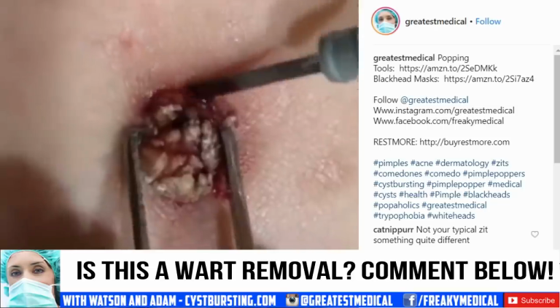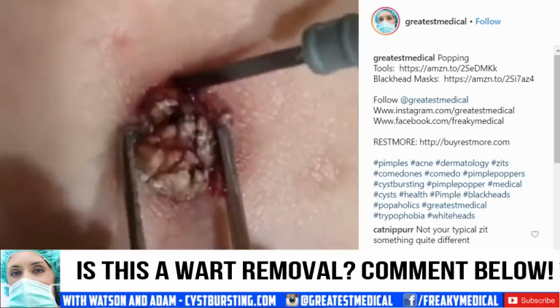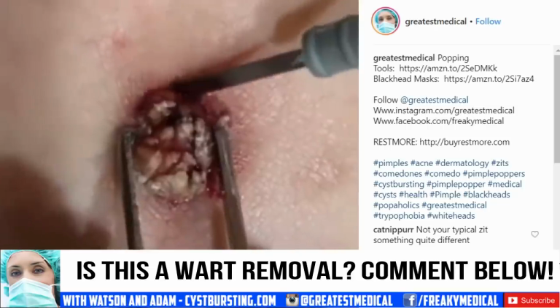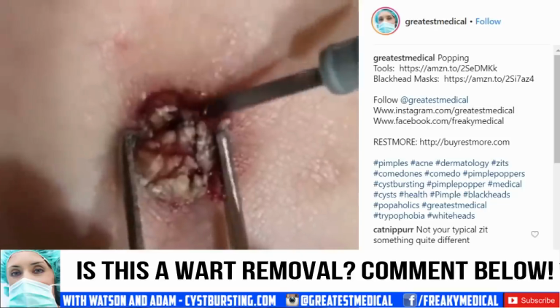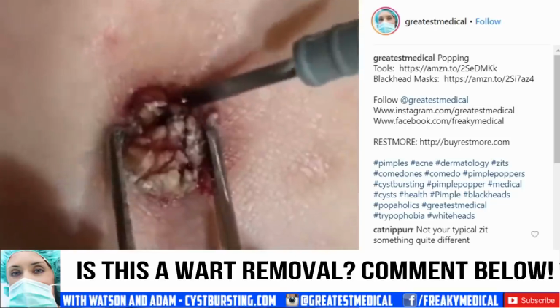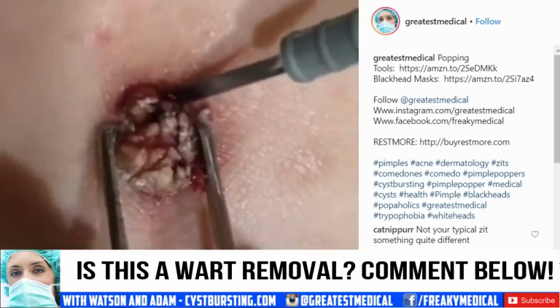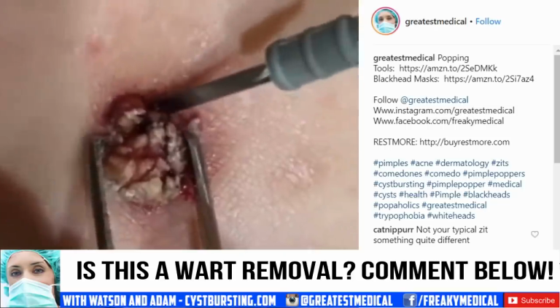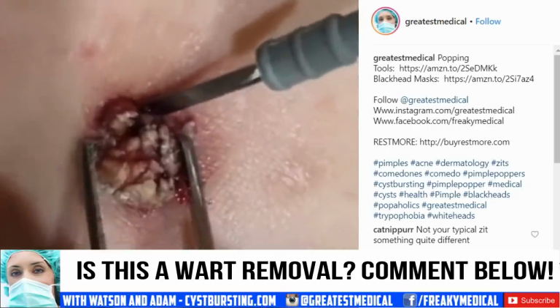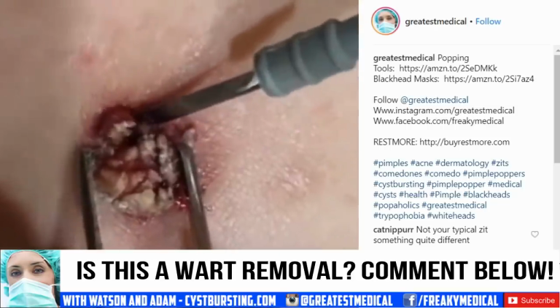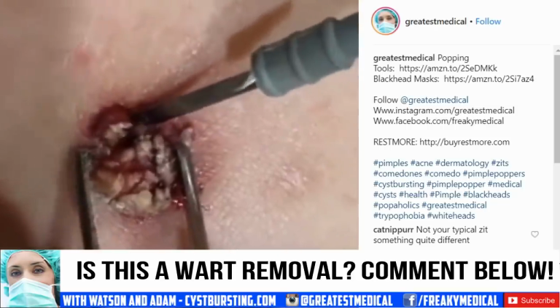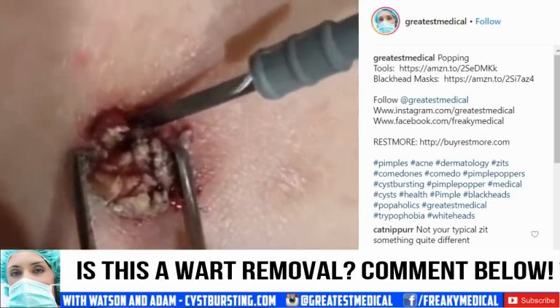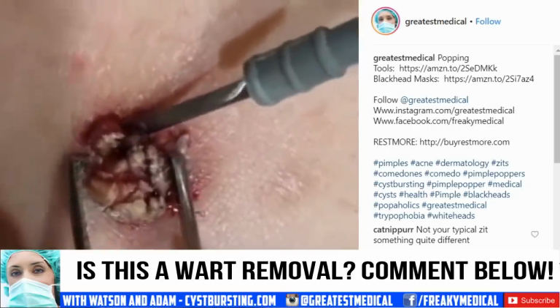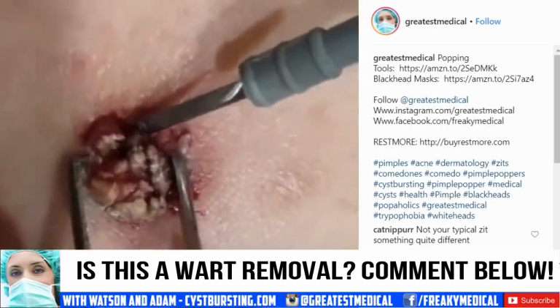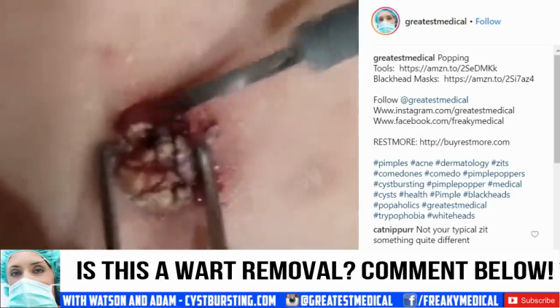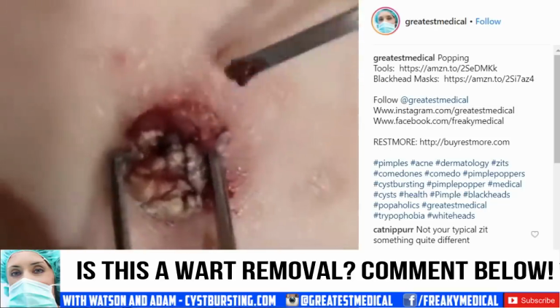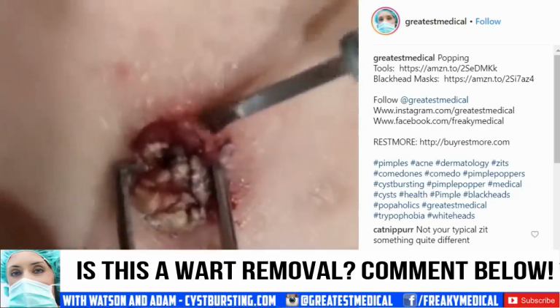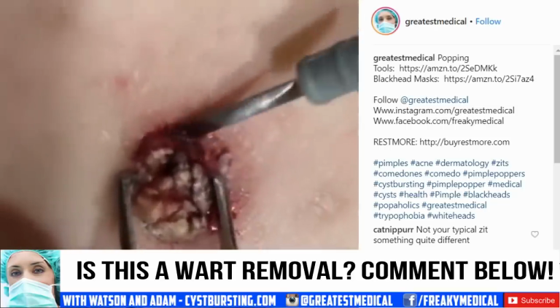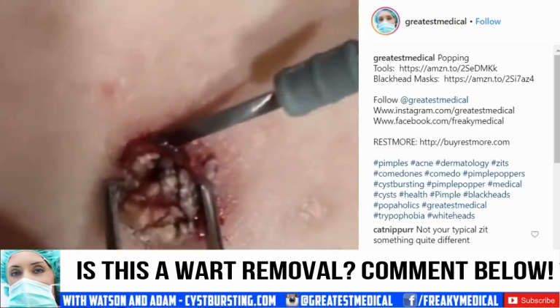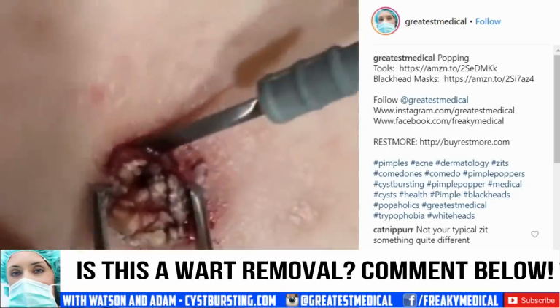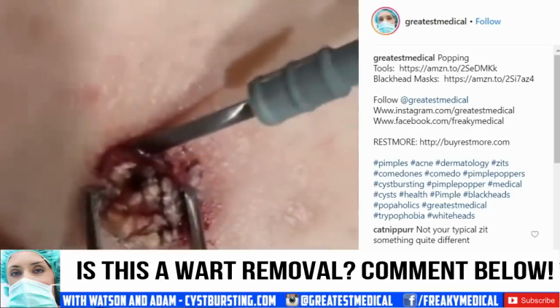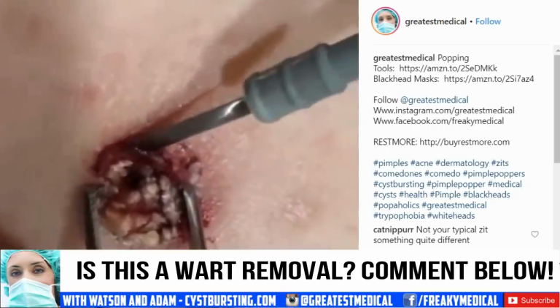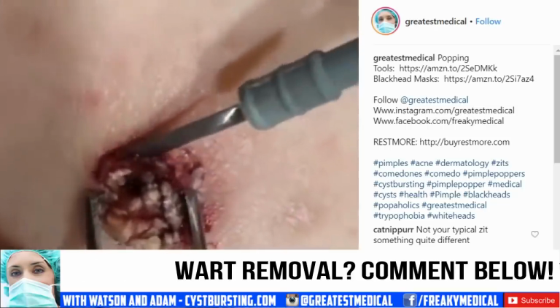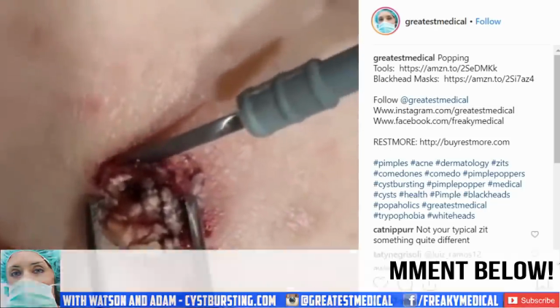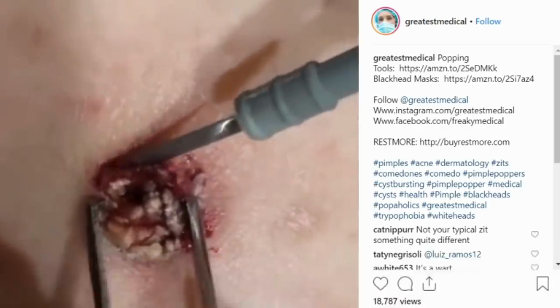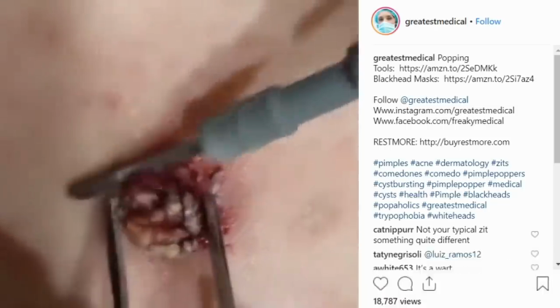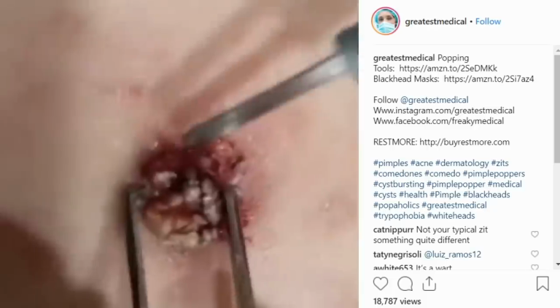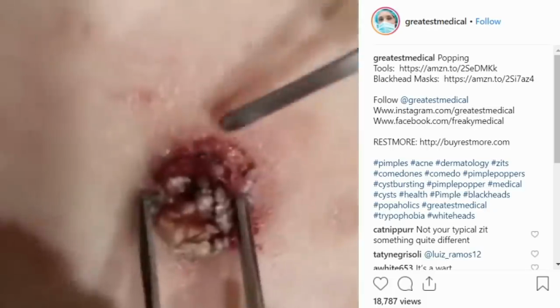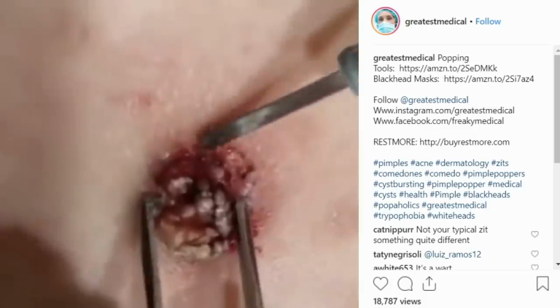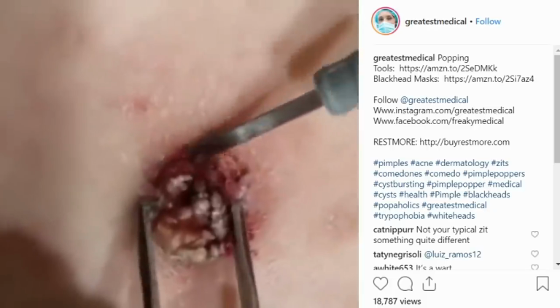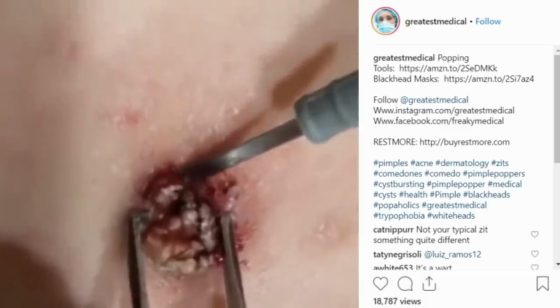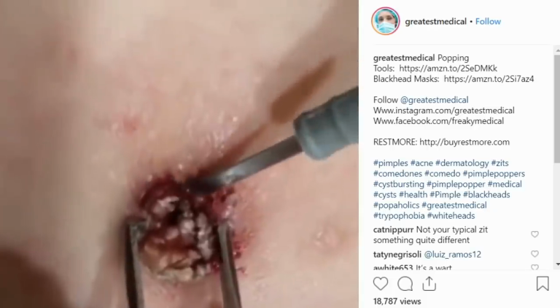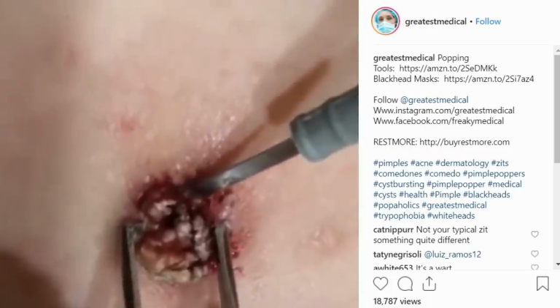Back to our original clip — leave your comments below. Do you agree that this is a wart removal?